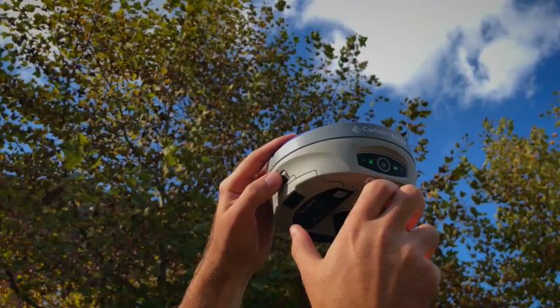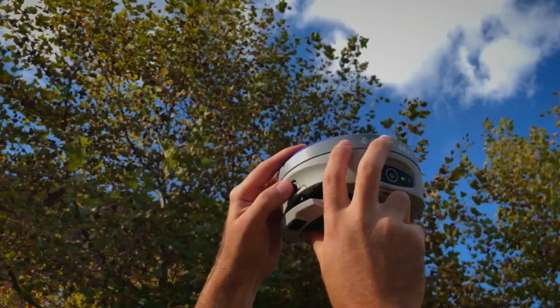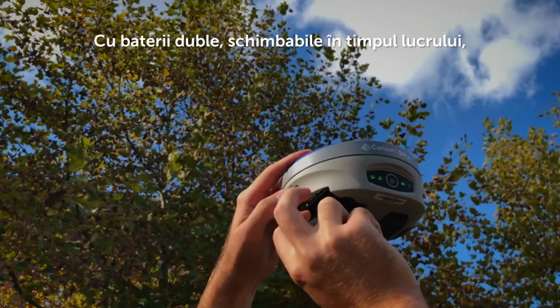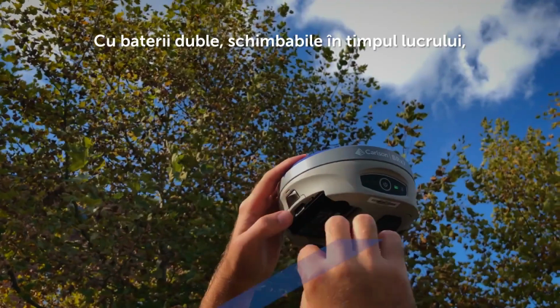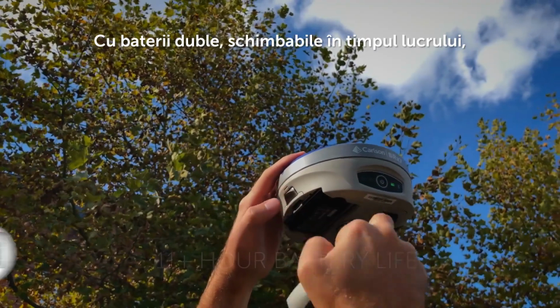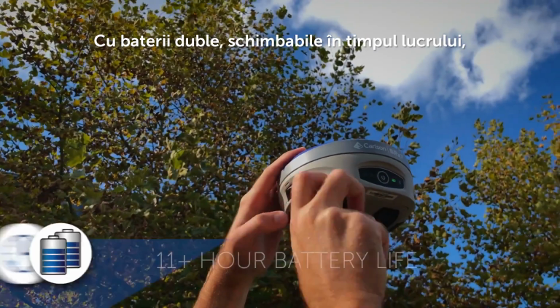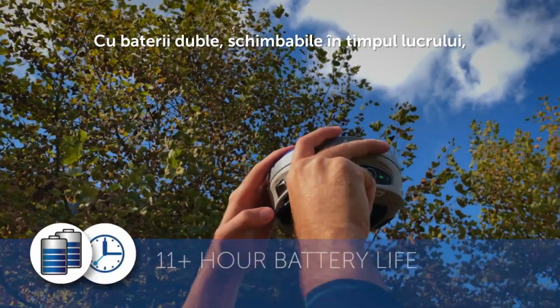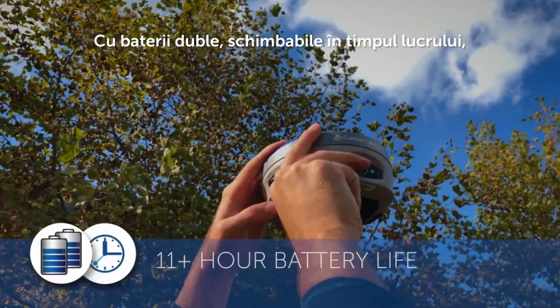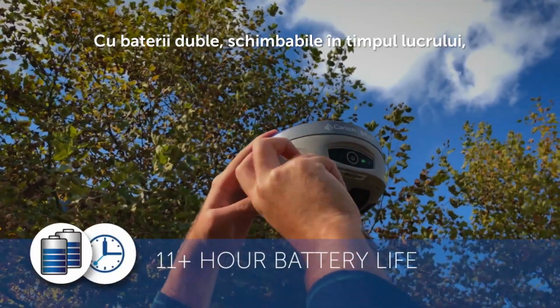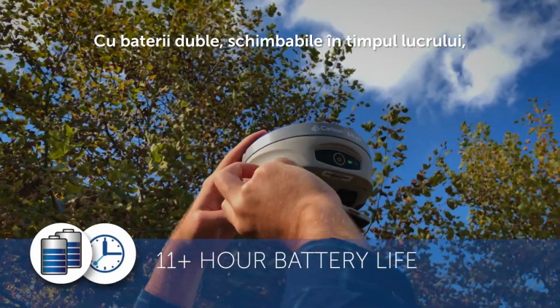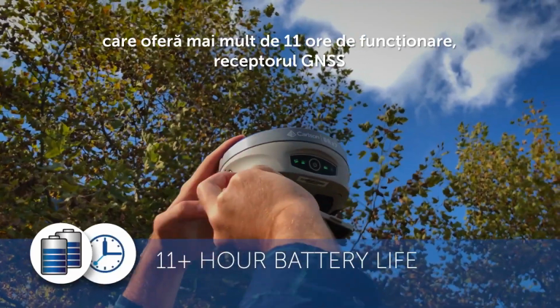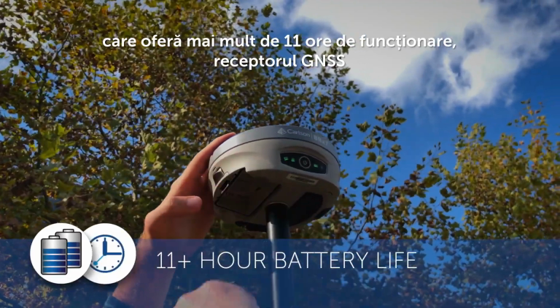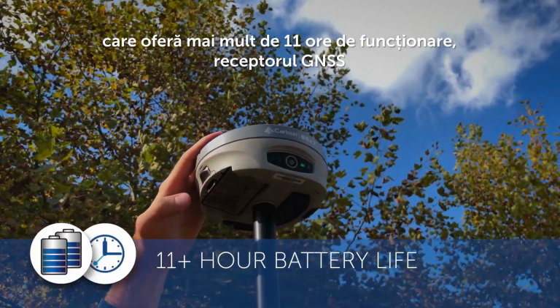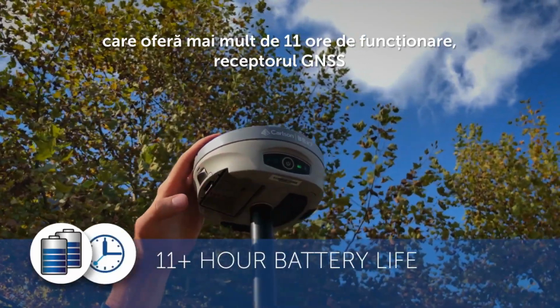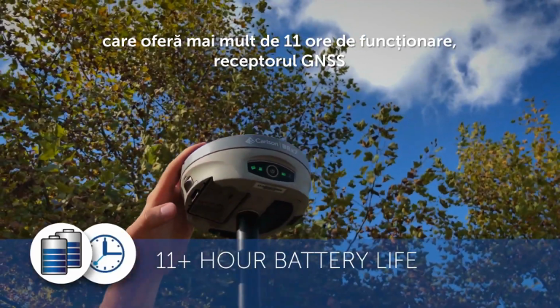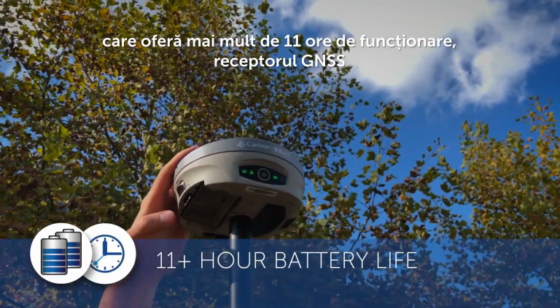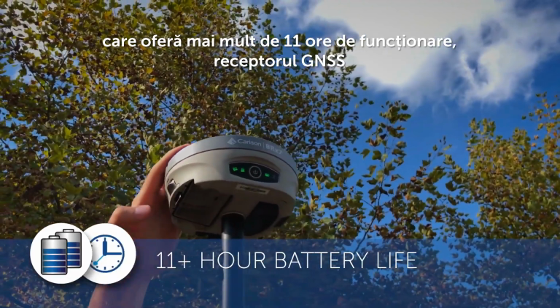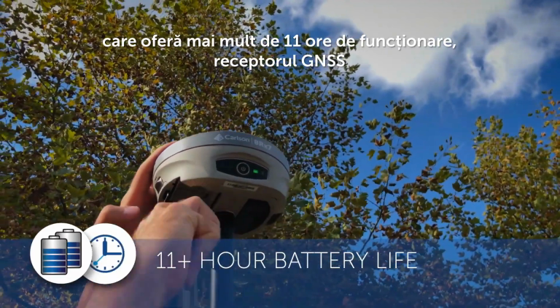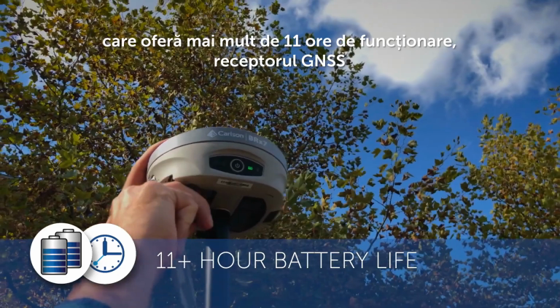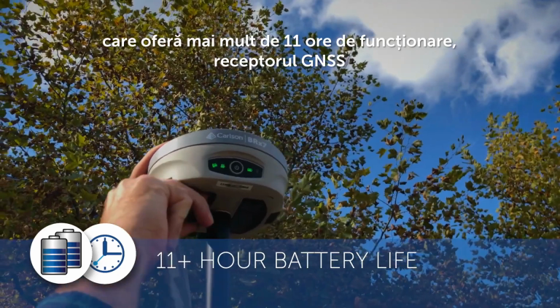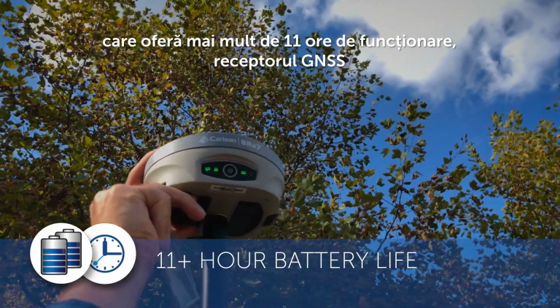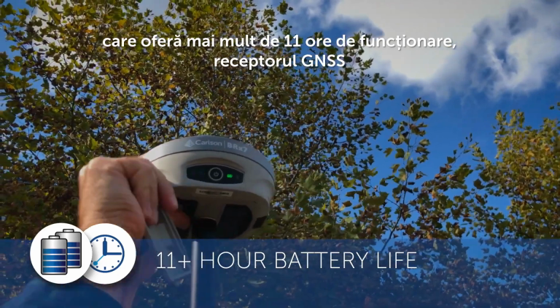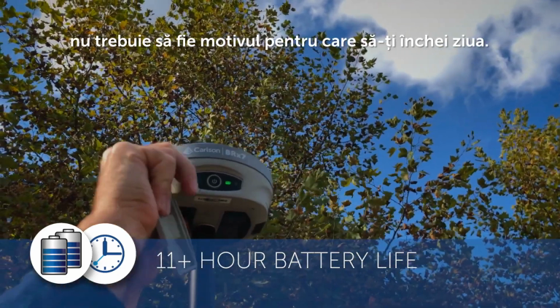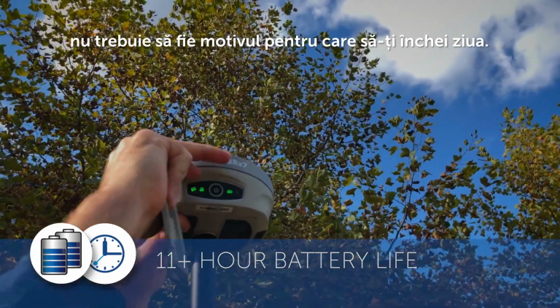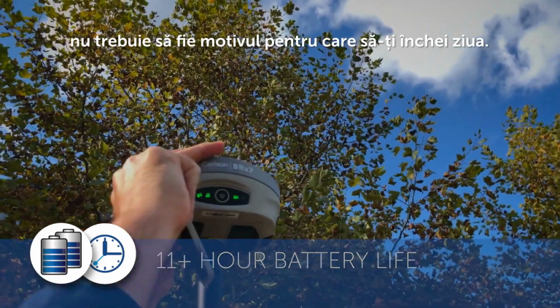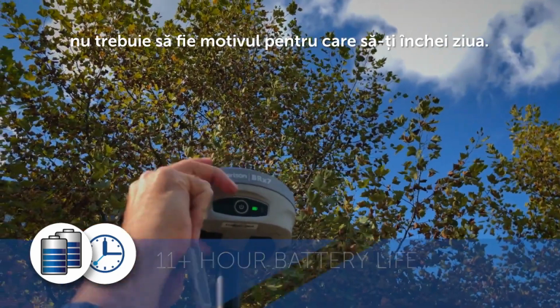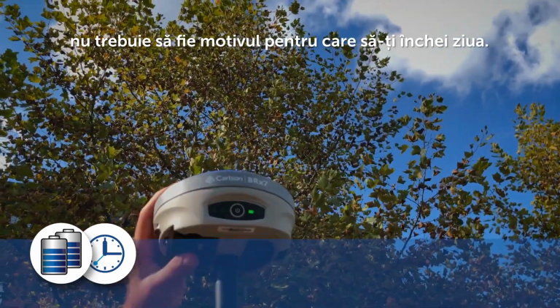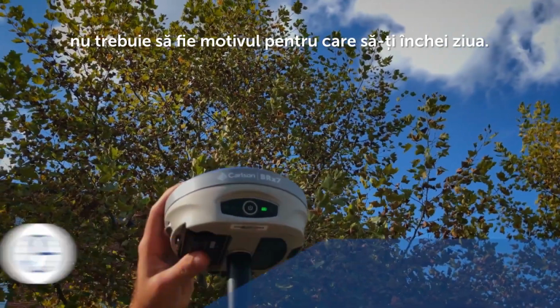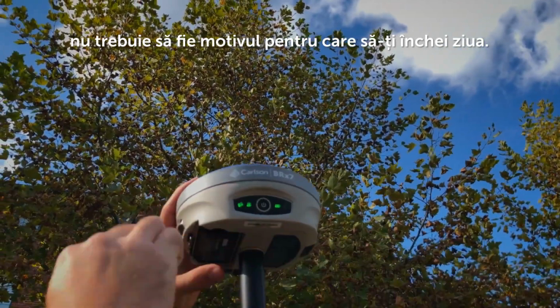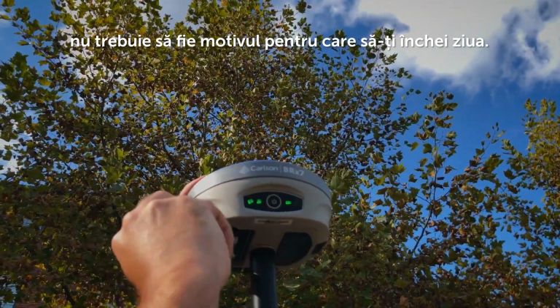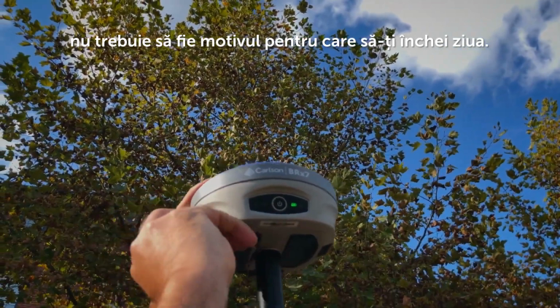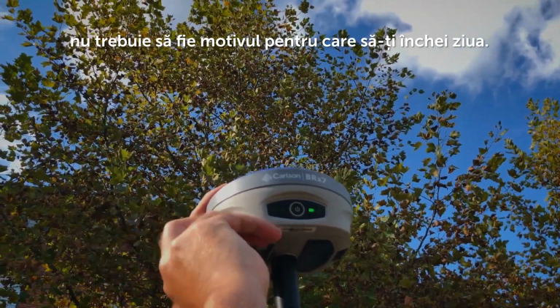With dual hot-swappable batteries providing 11-plus hours of runtime, your GNSS receiver never needs to be the reason you end your day.